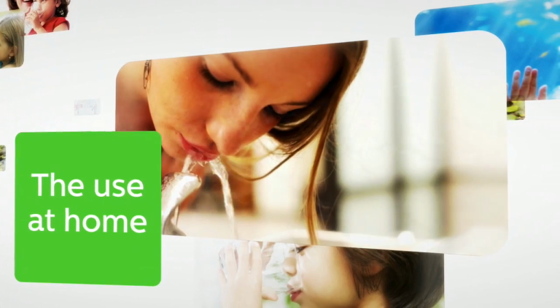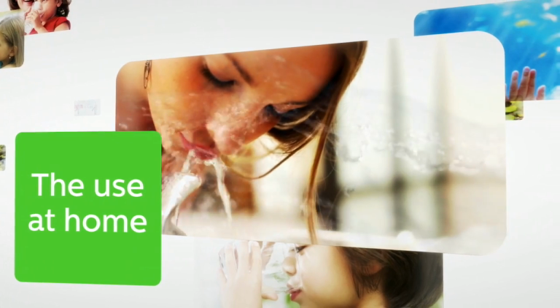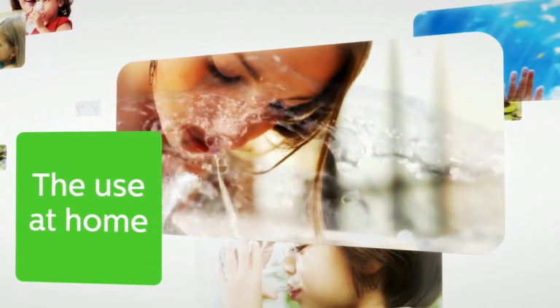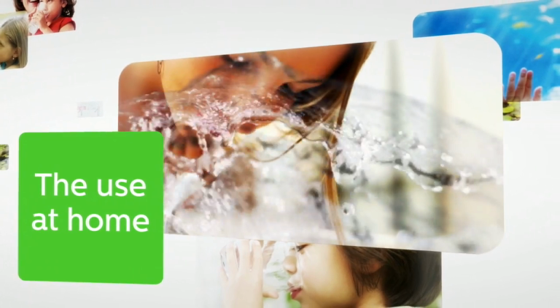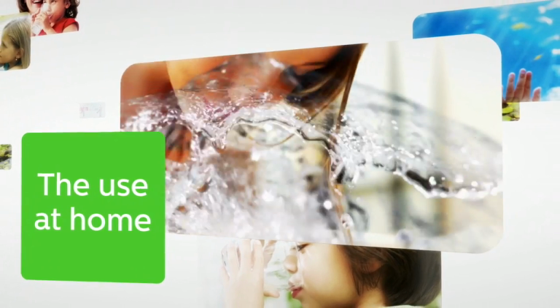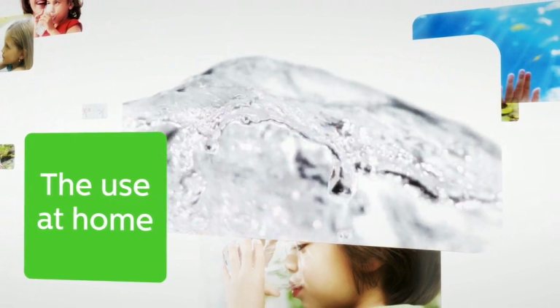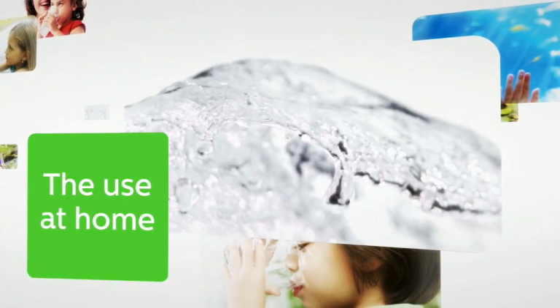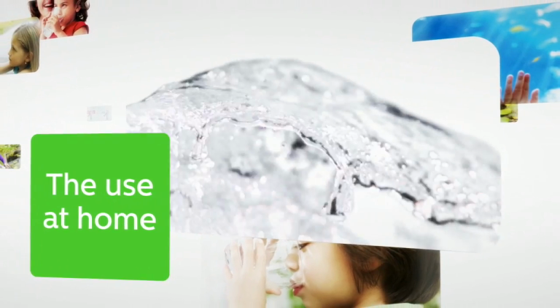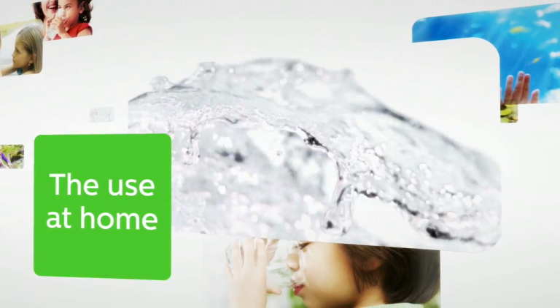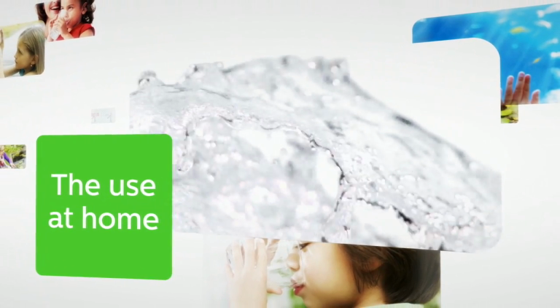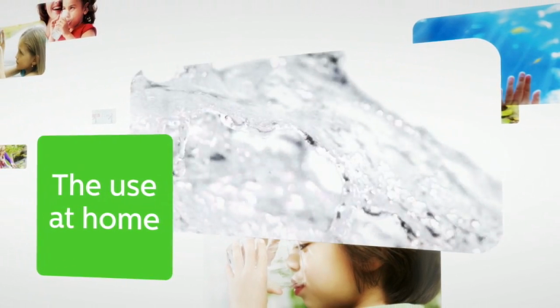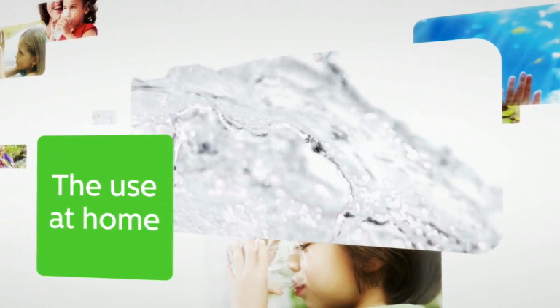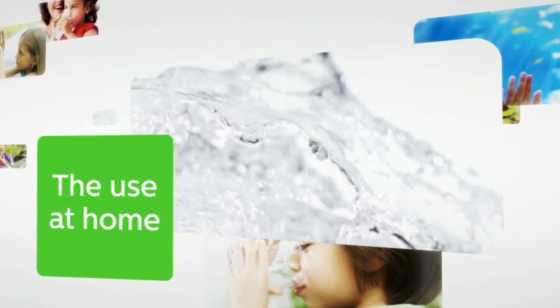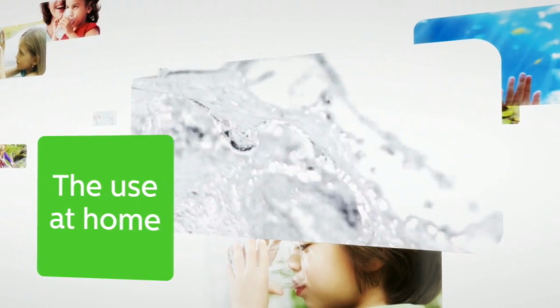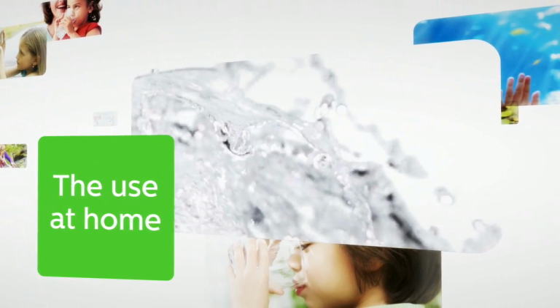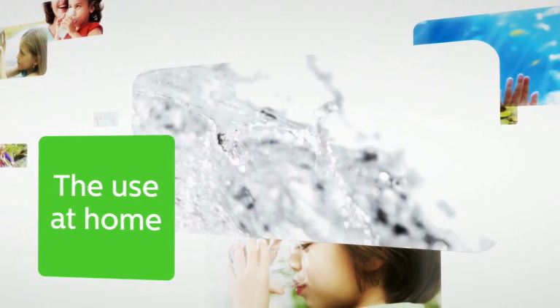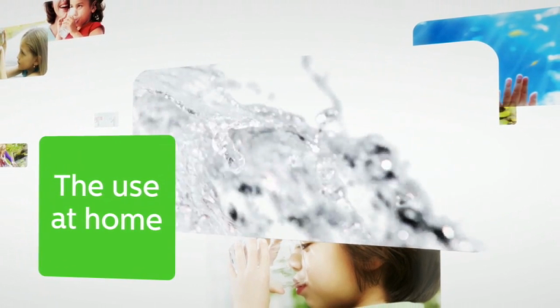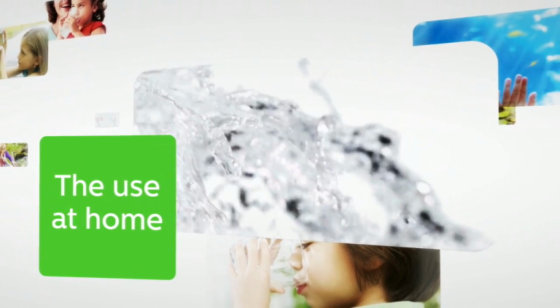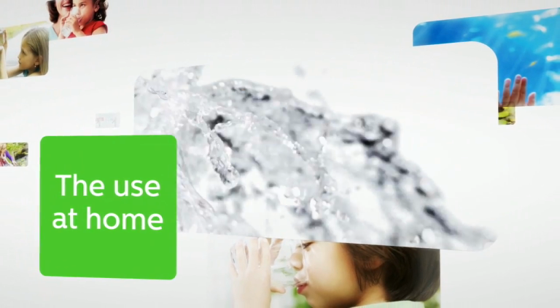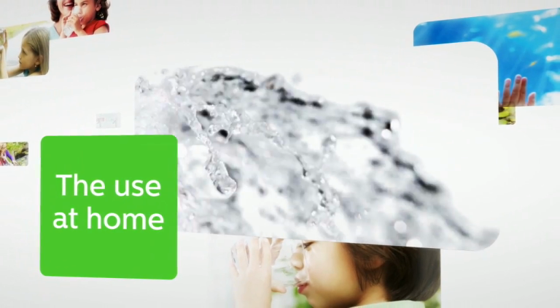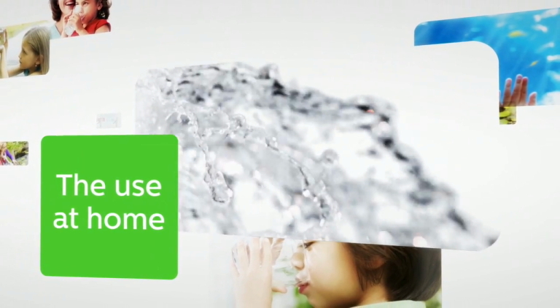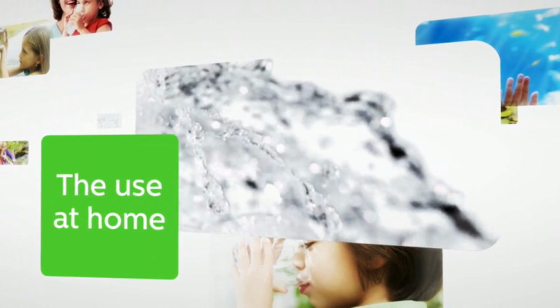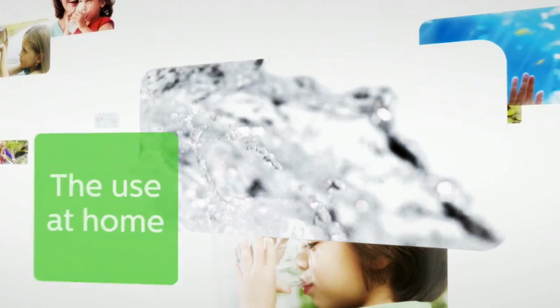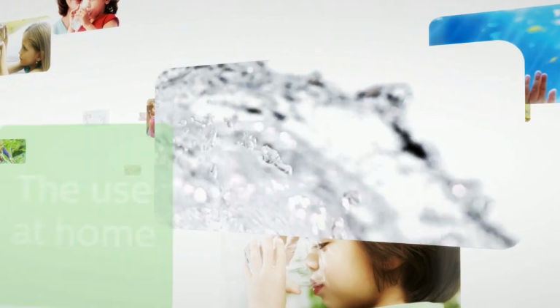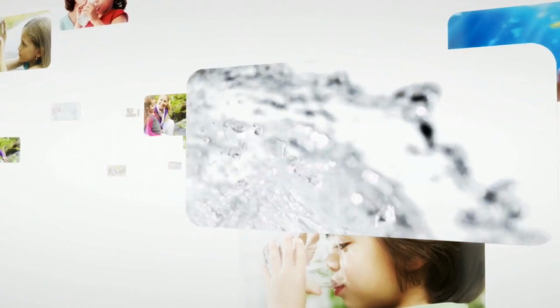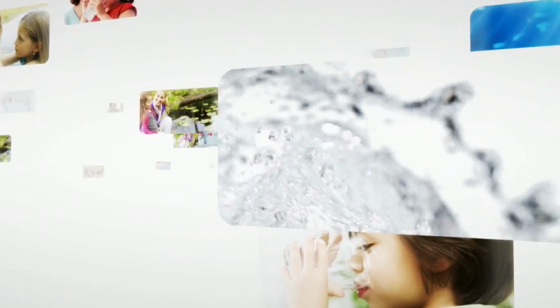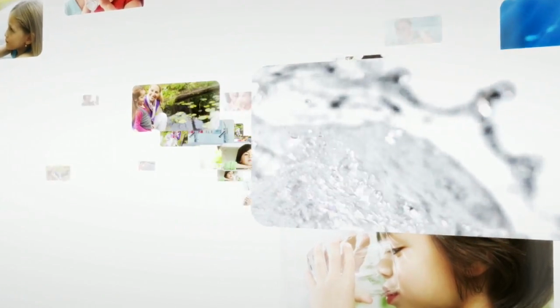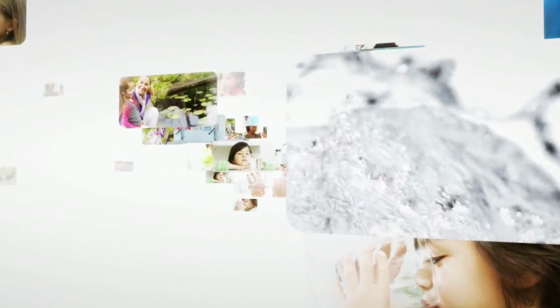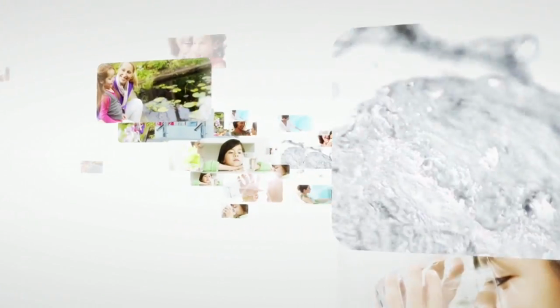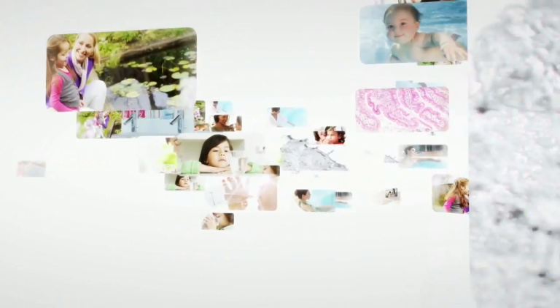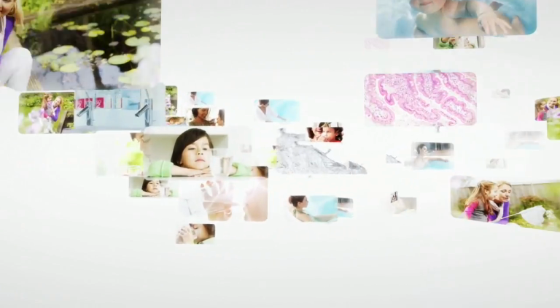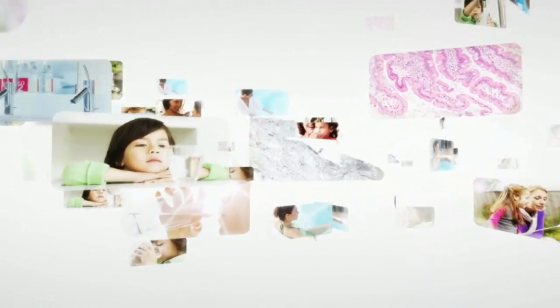Combined with a filter to remove suspended particles or organic materials, the result is water that is safe for use.